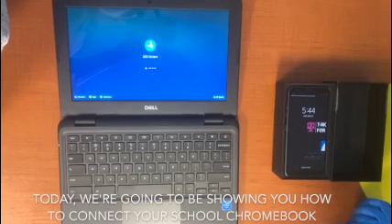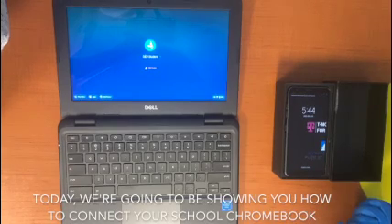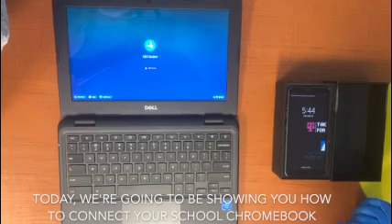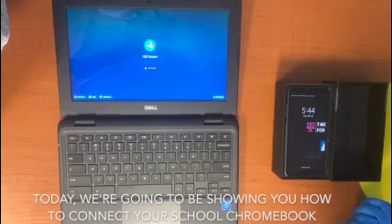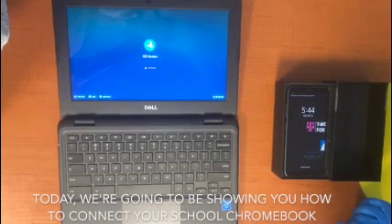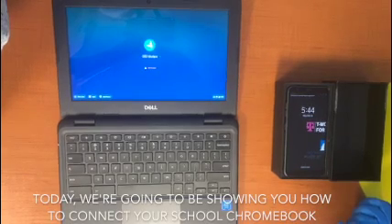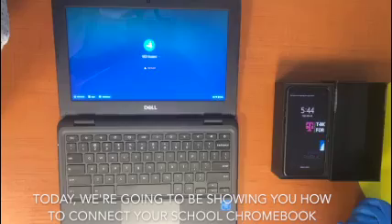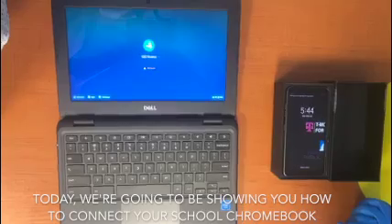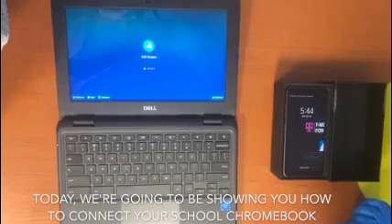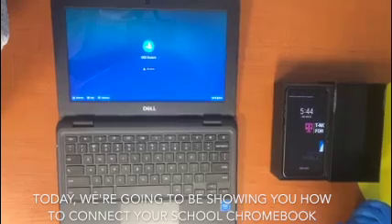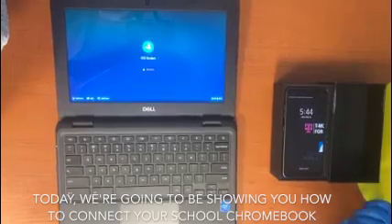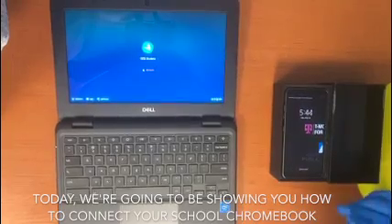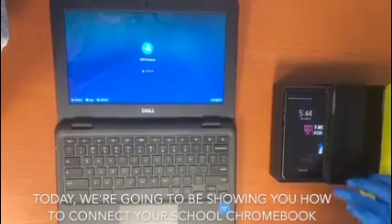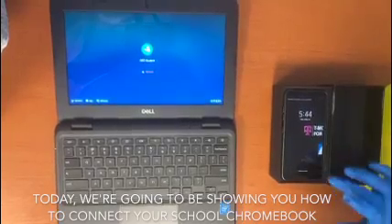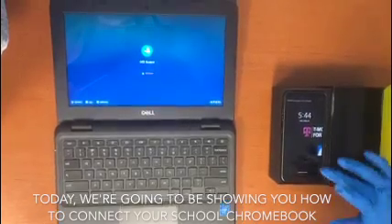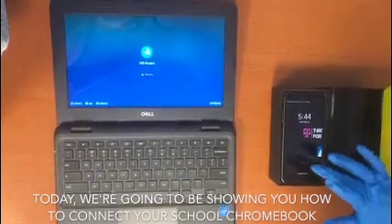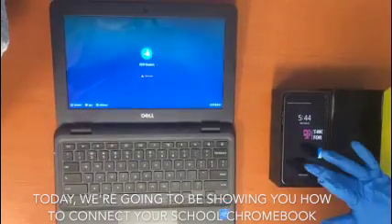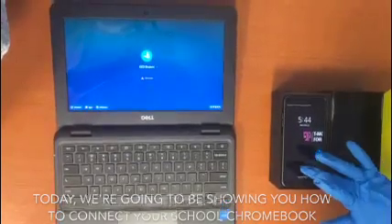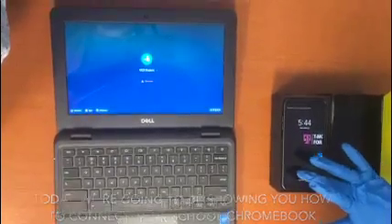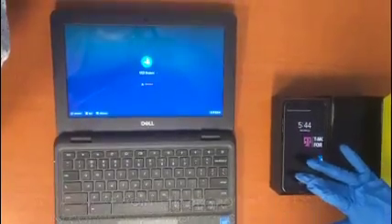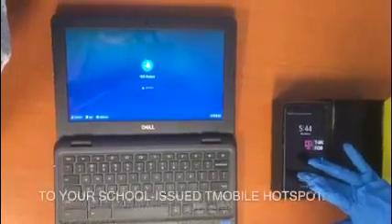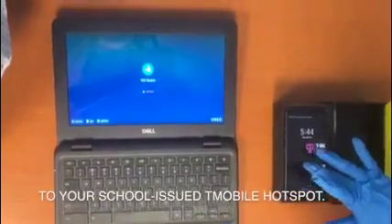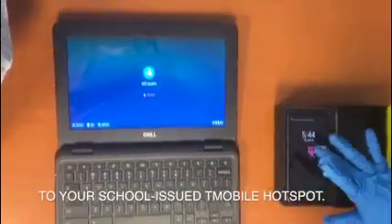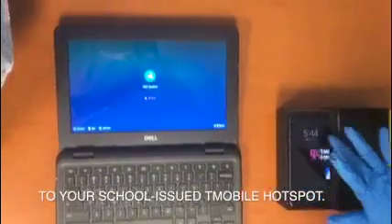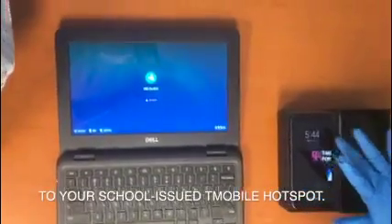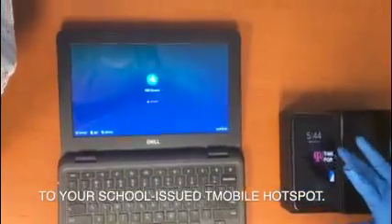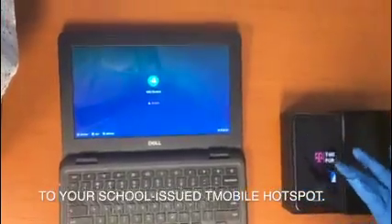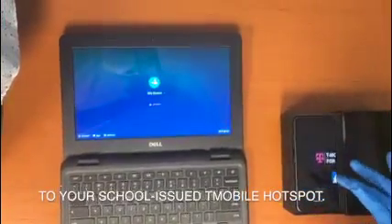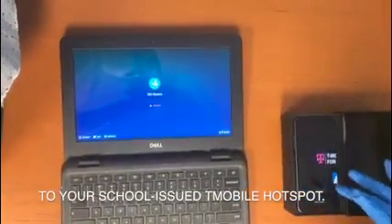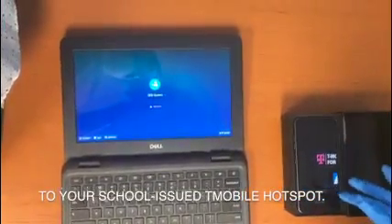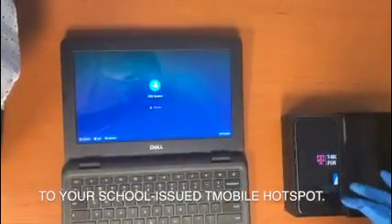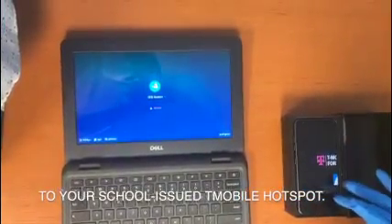Today, we're going to be showing you how to connect your school Chromebook to your school-issued T-Mobile hotspot.